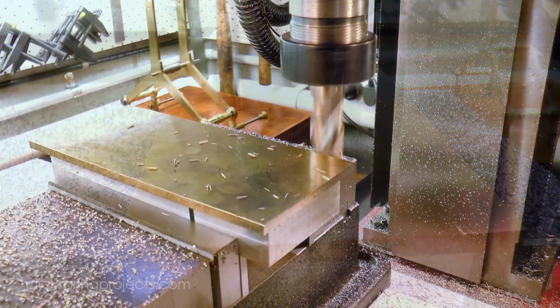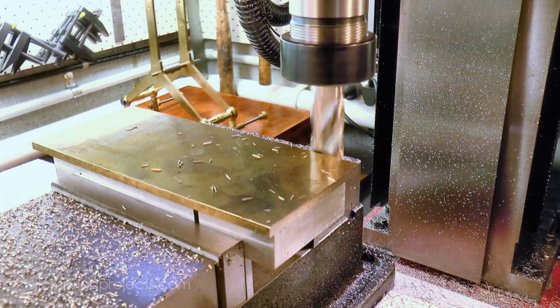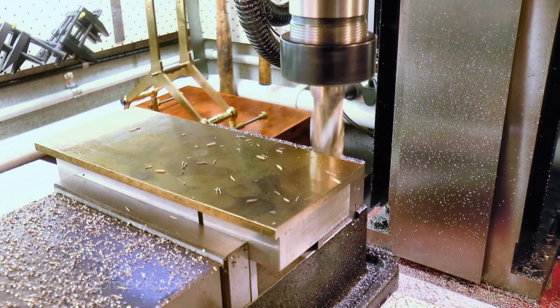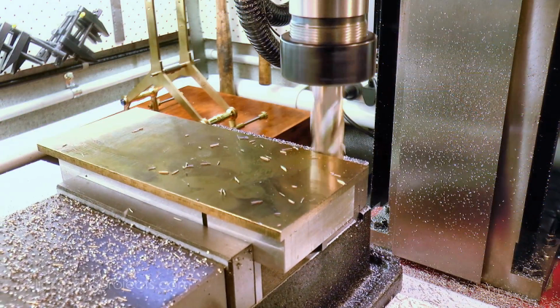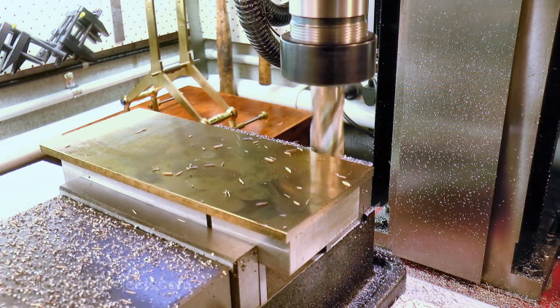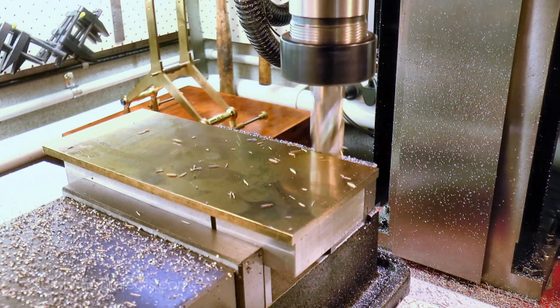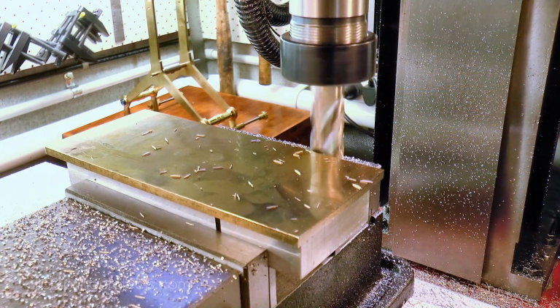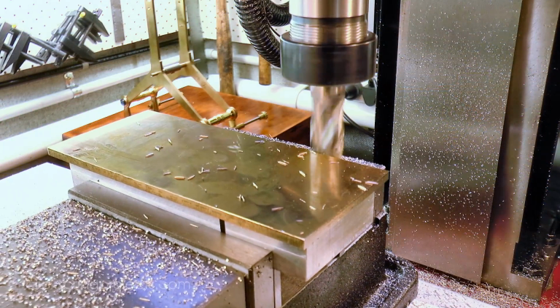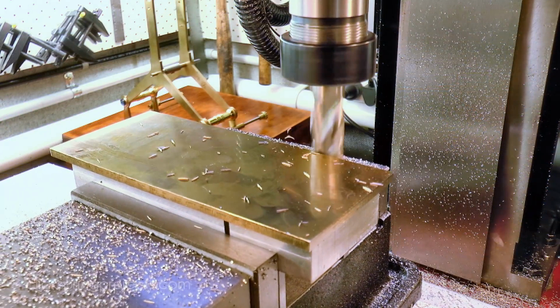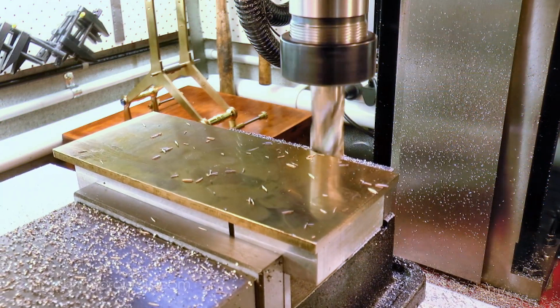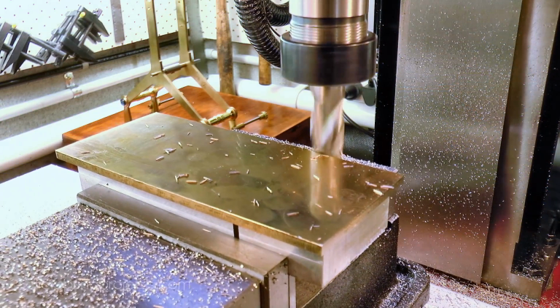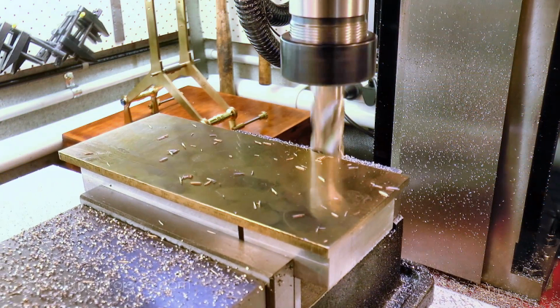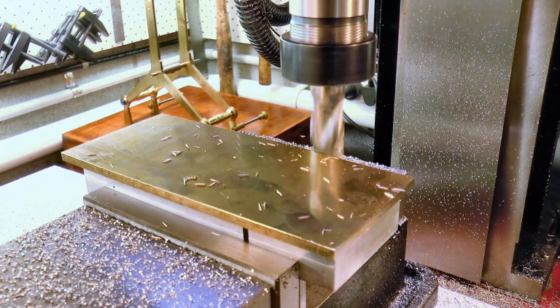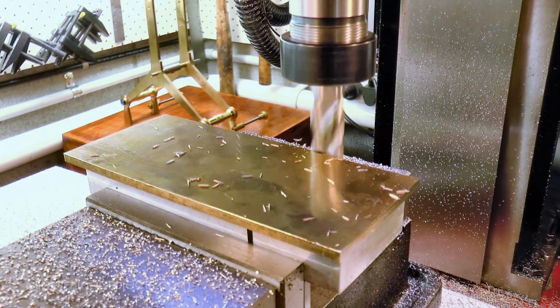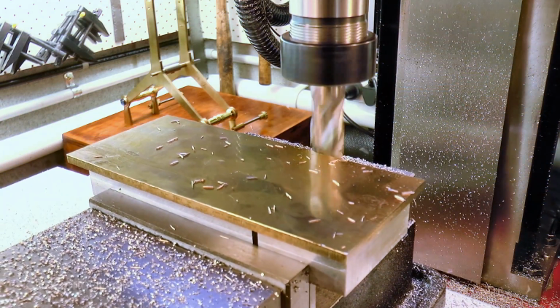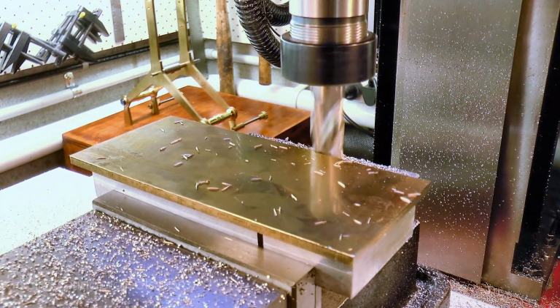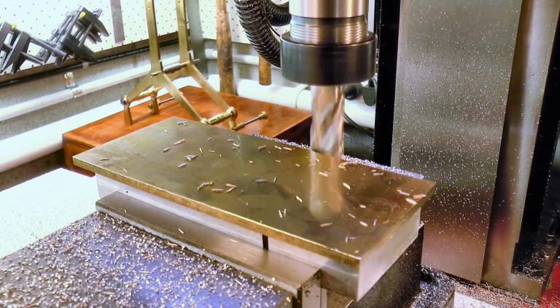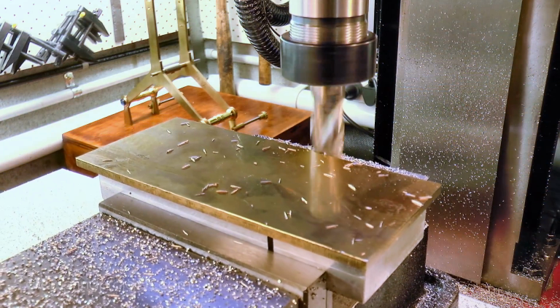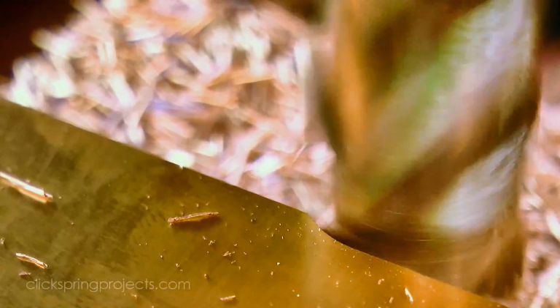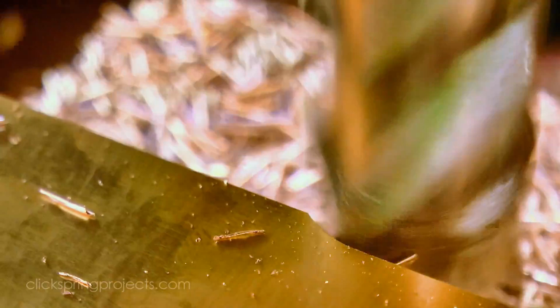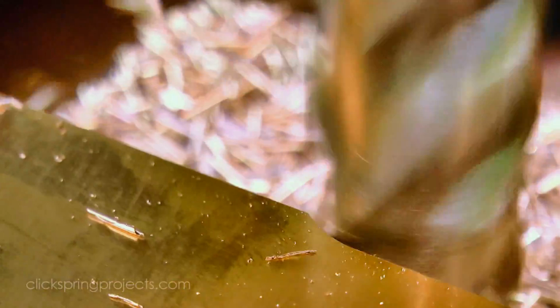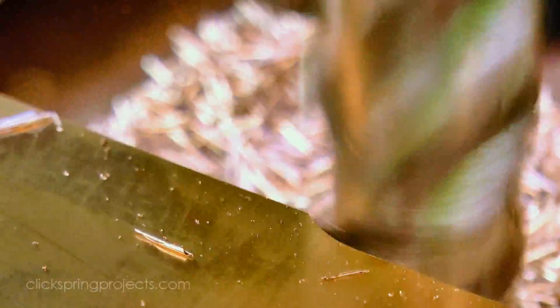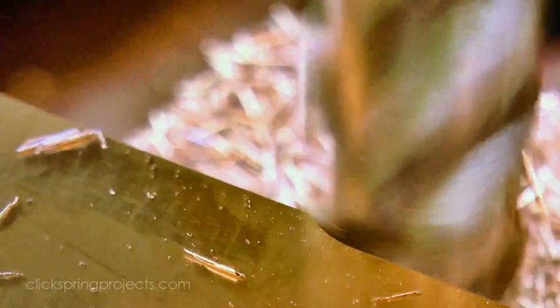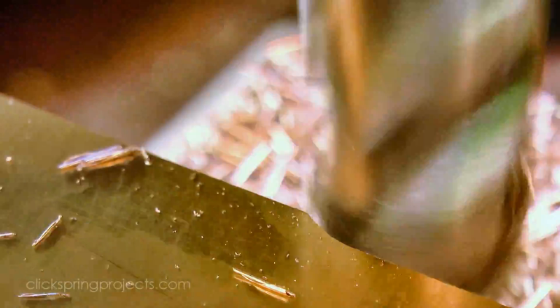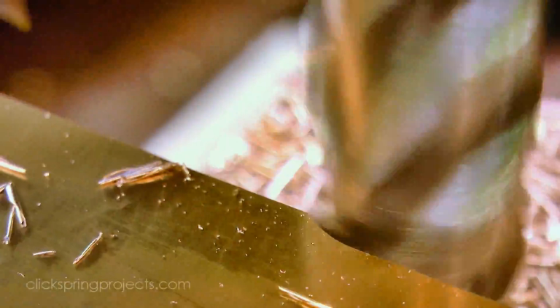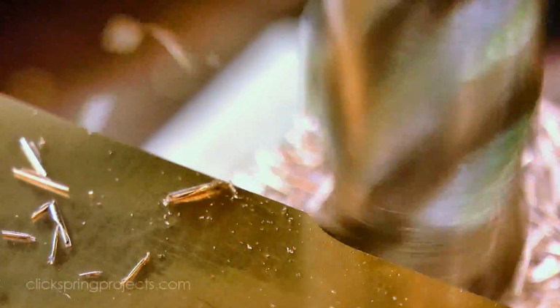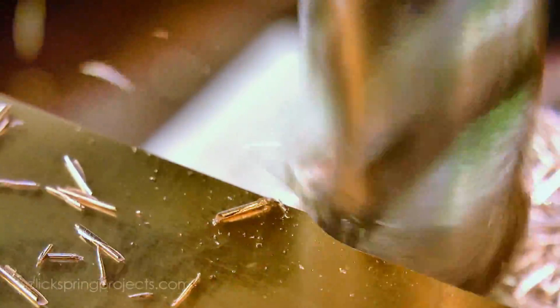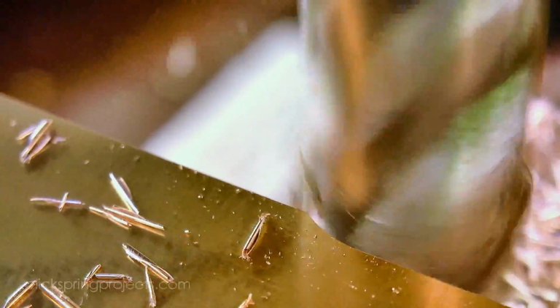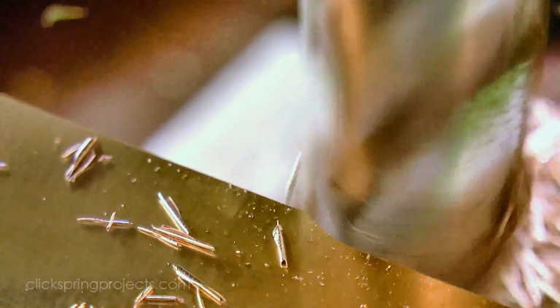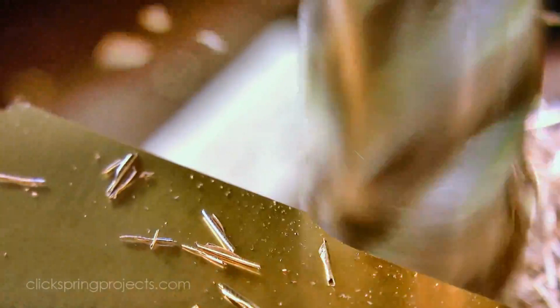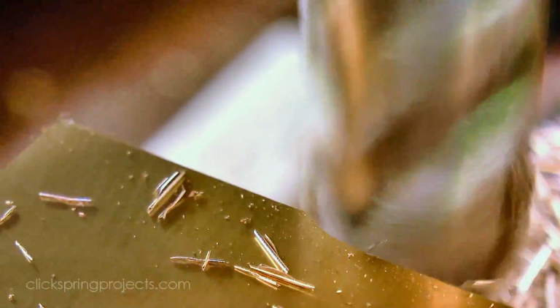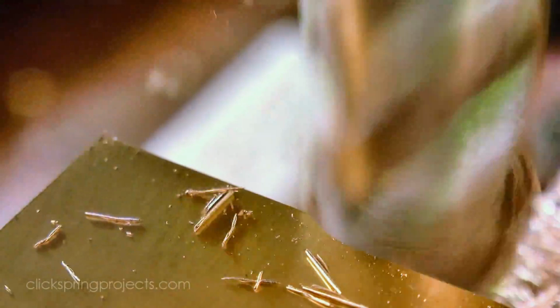I can now machine all of the exposed surfaces in the one operation, starting with the perimeter.